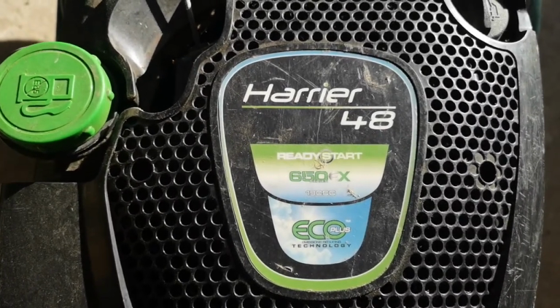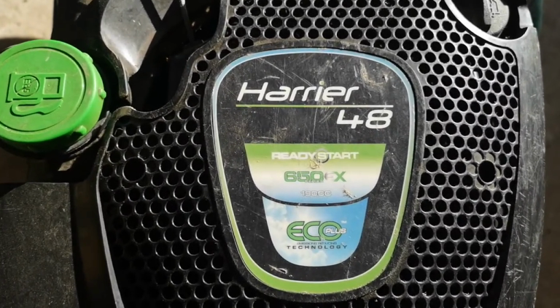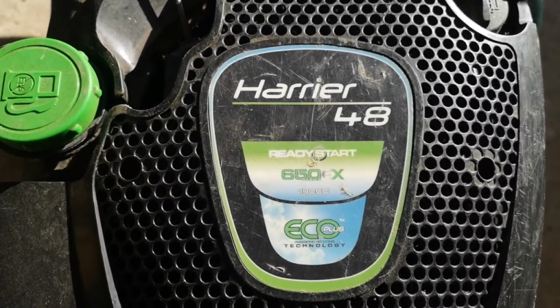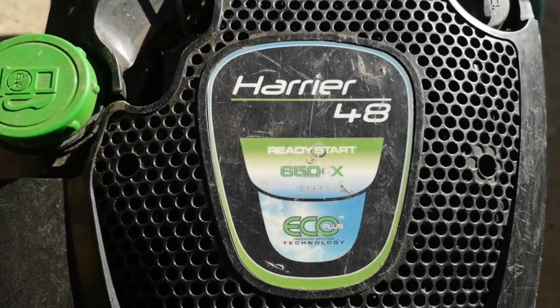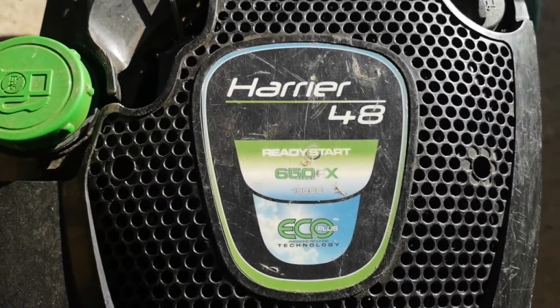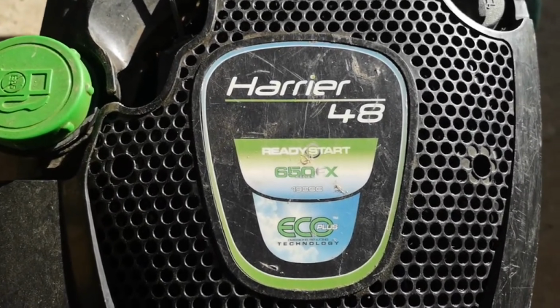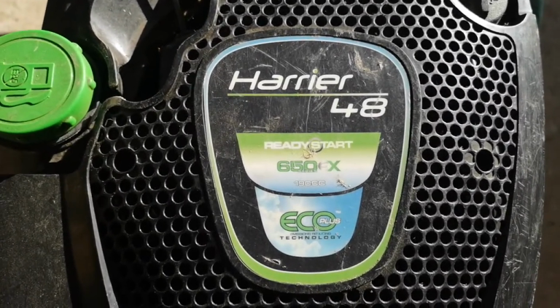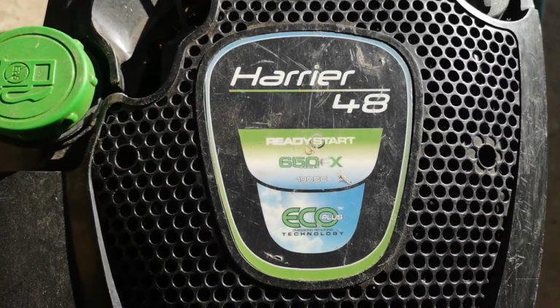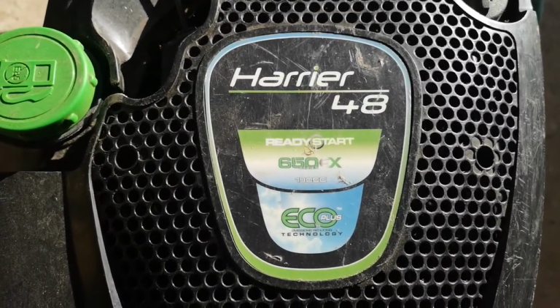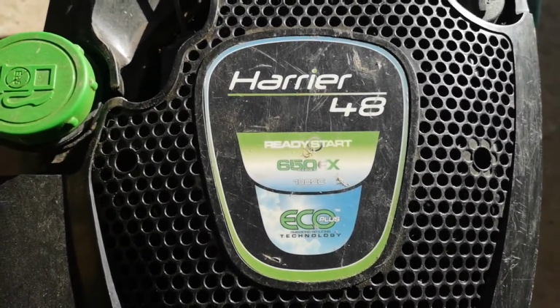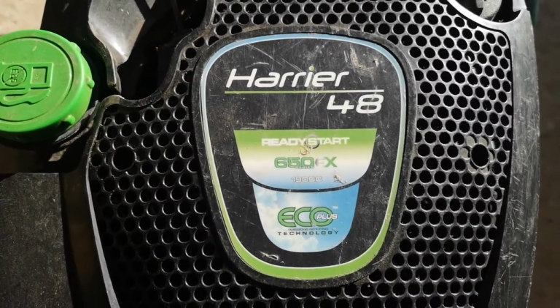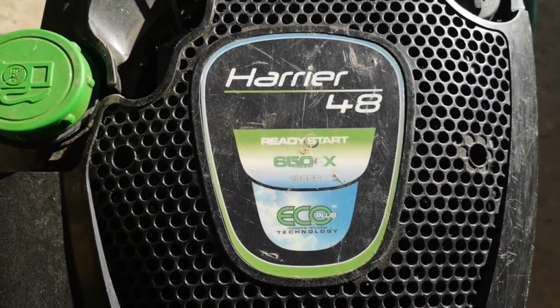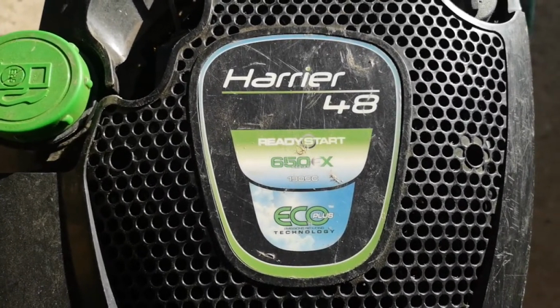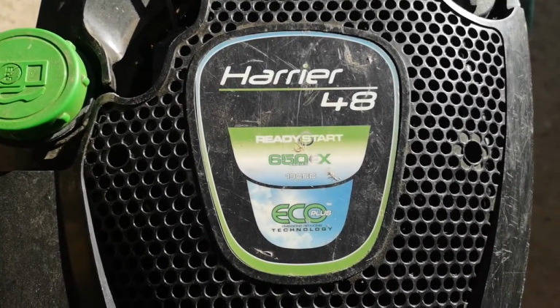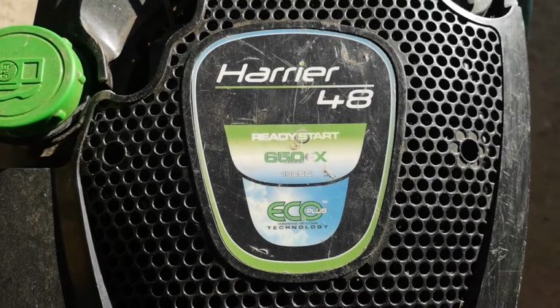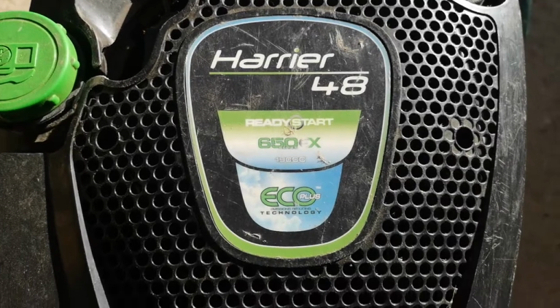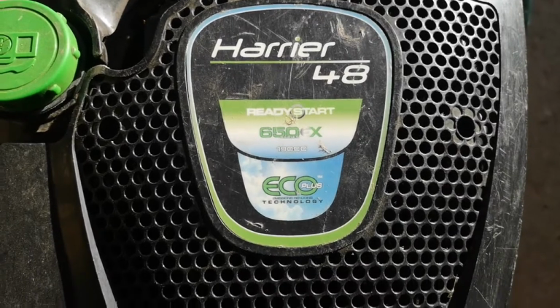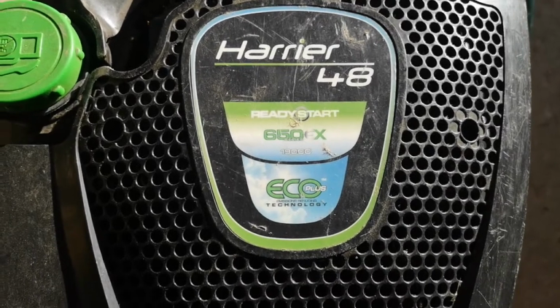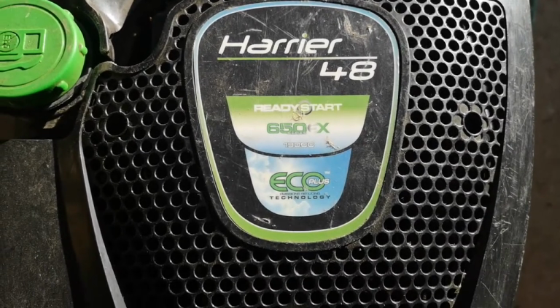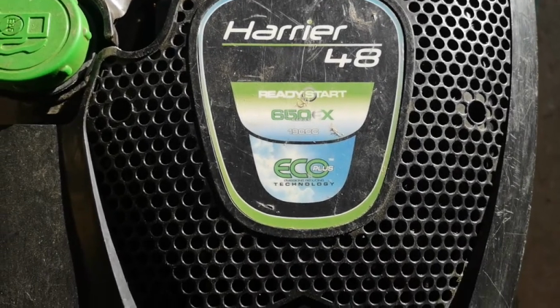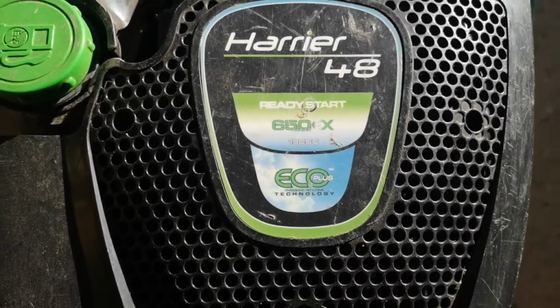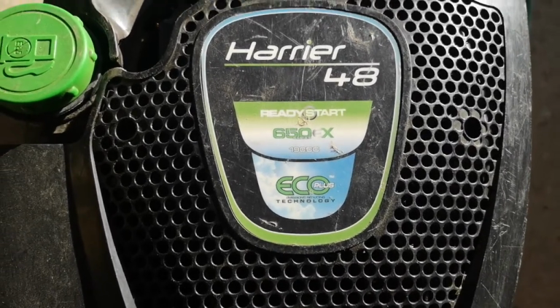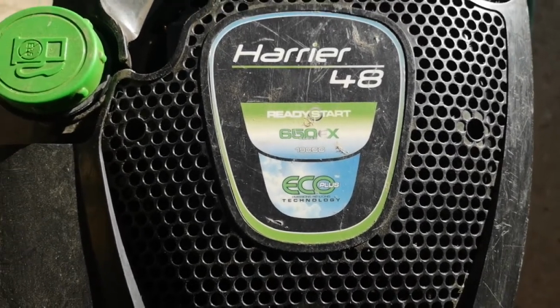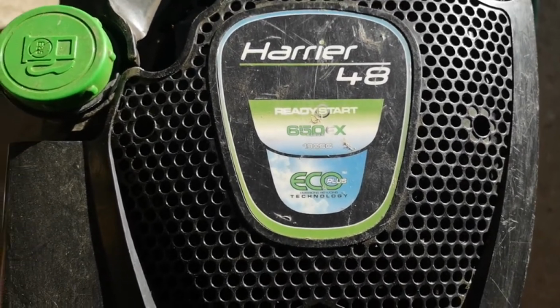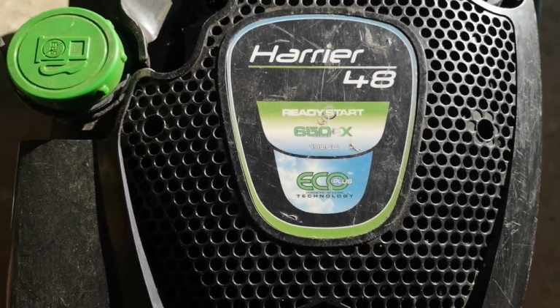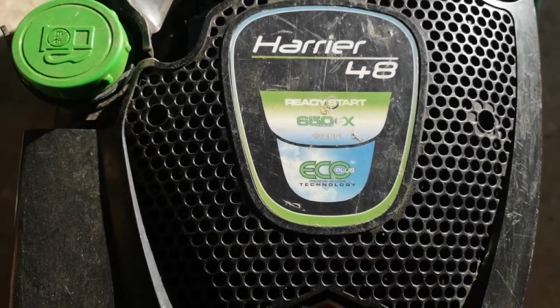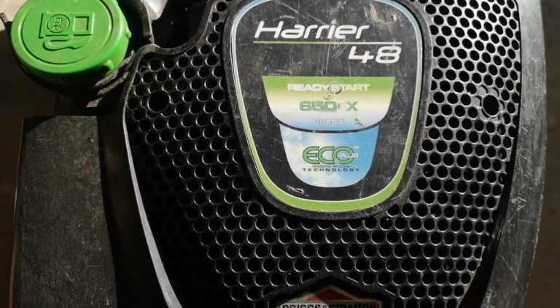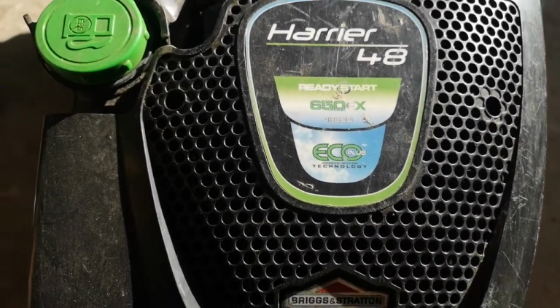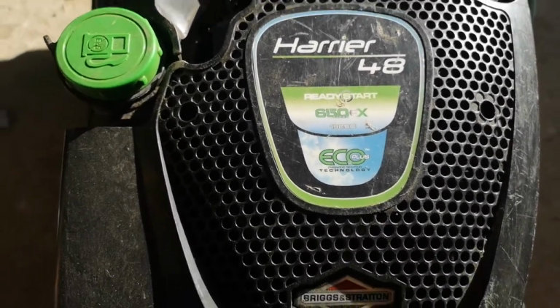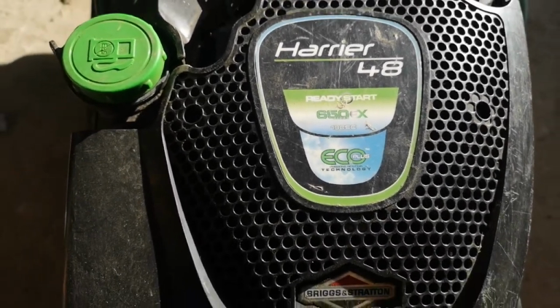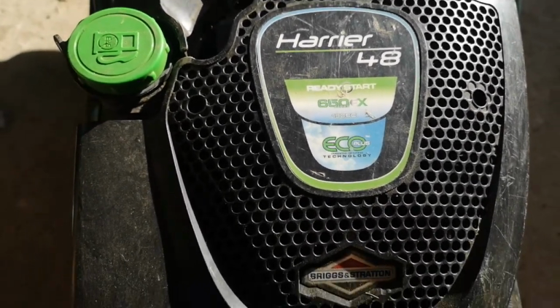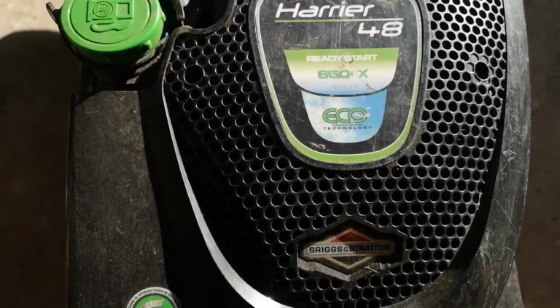It's a ready start, eco plus technology, Briggs and Stratton engine.